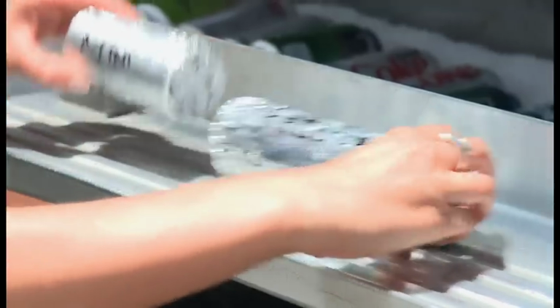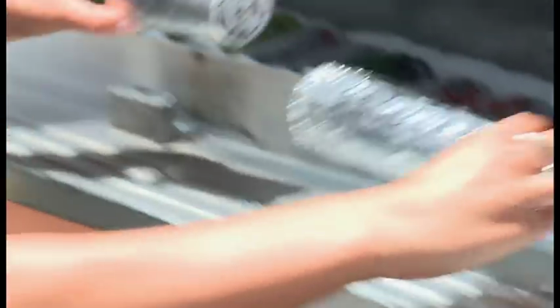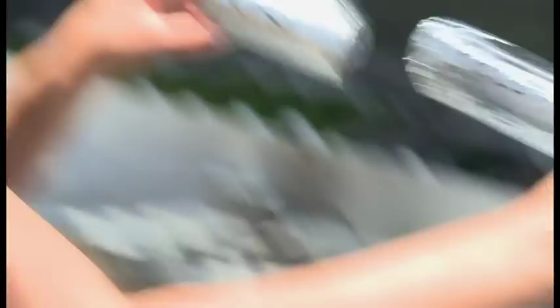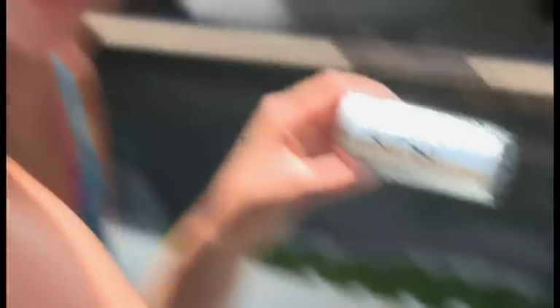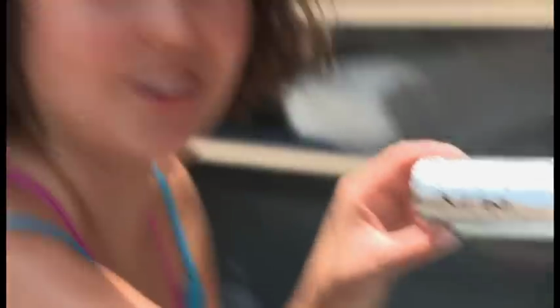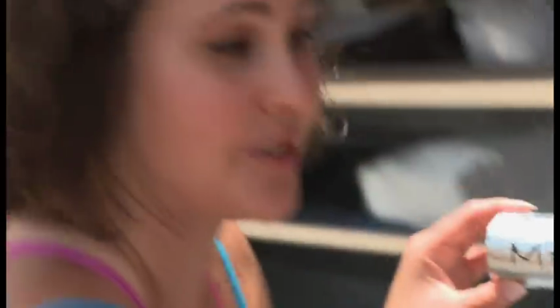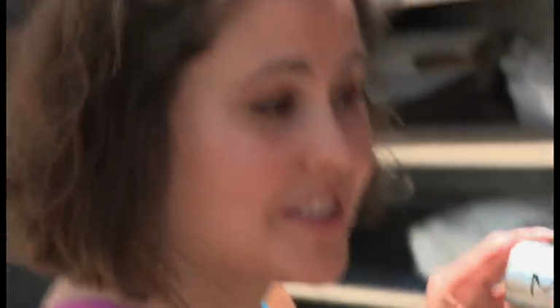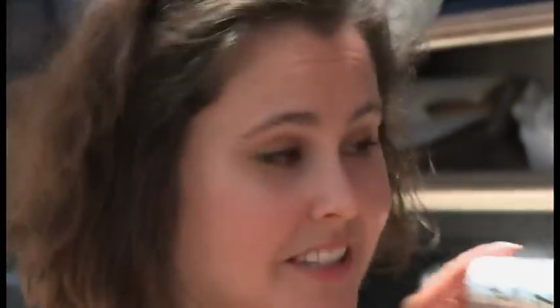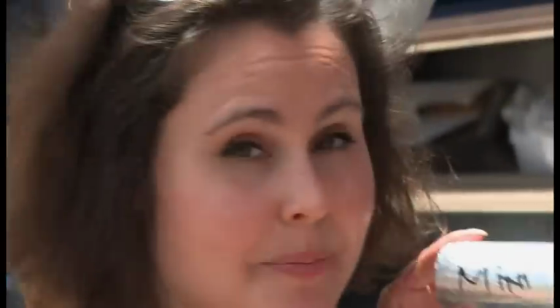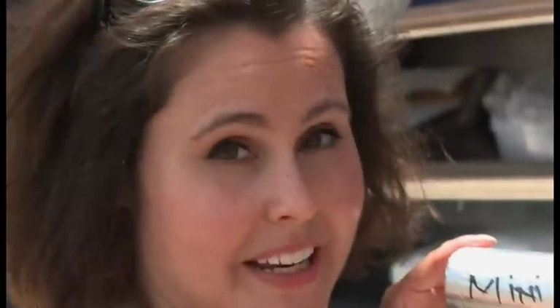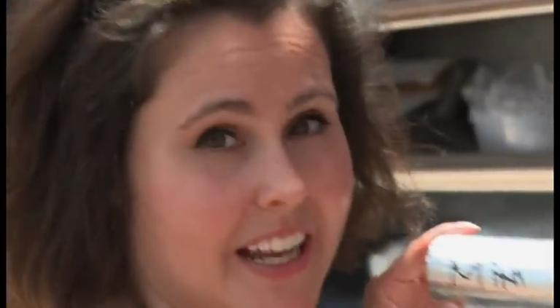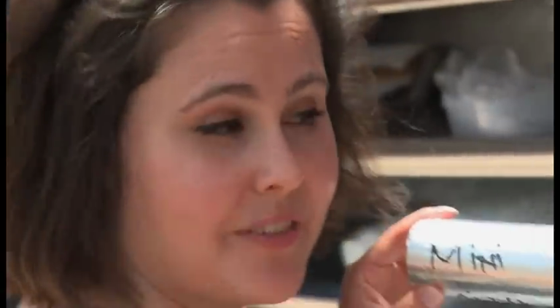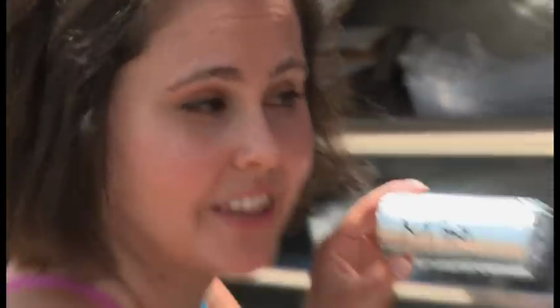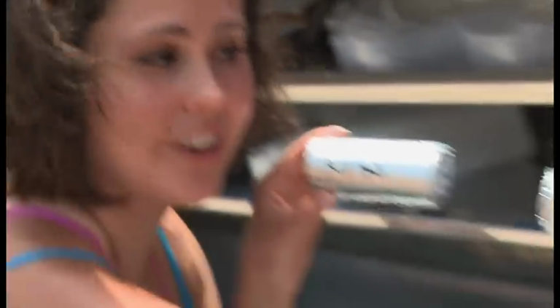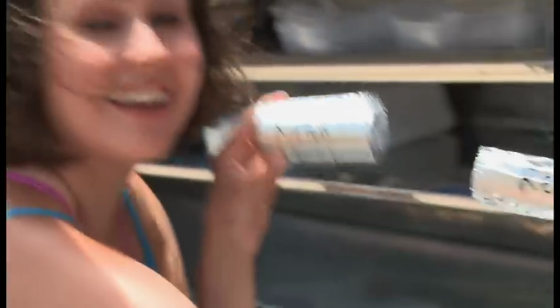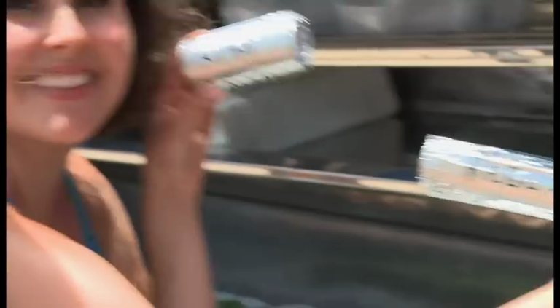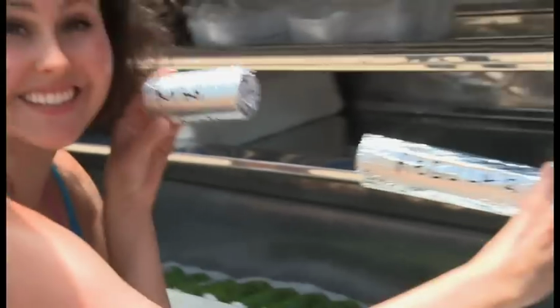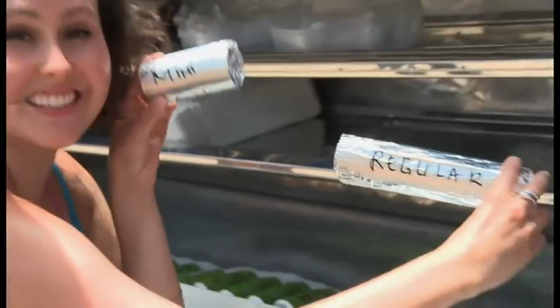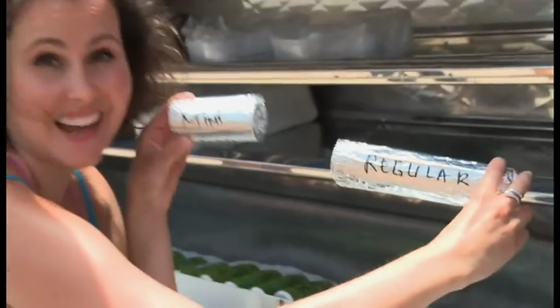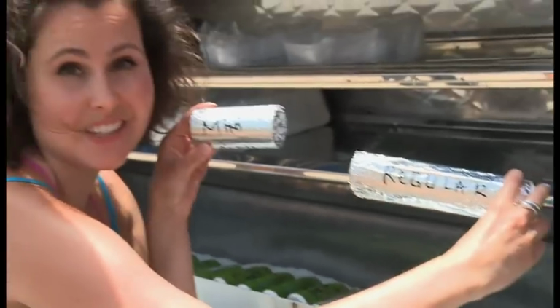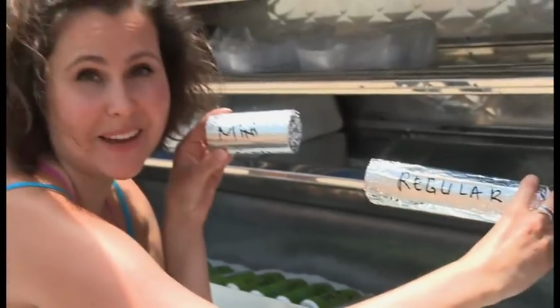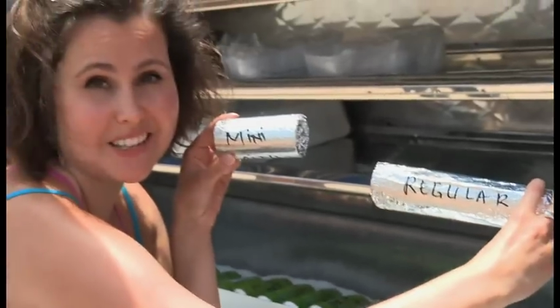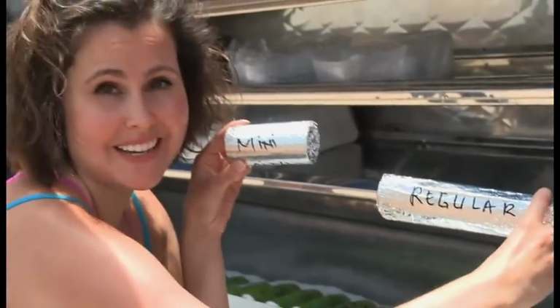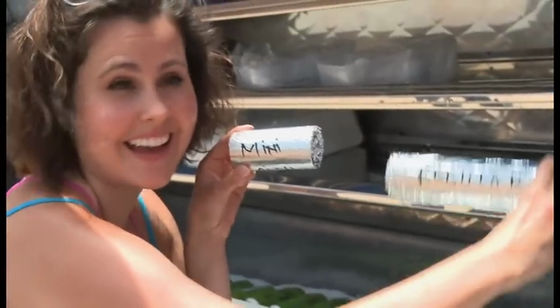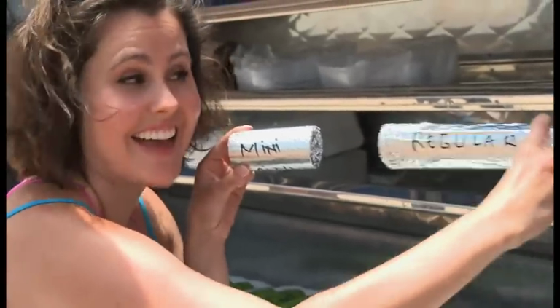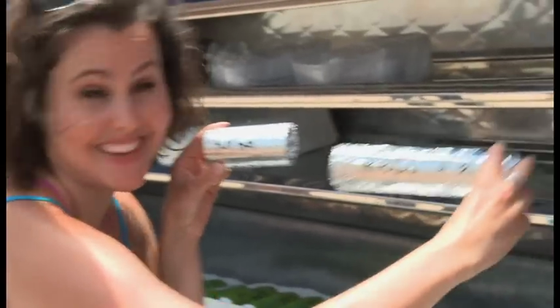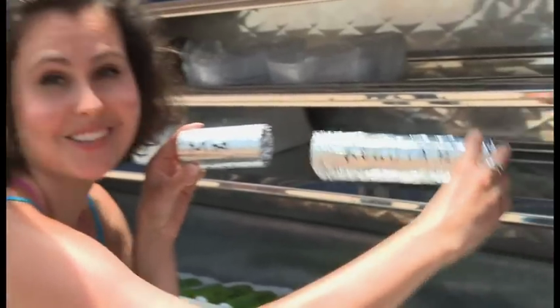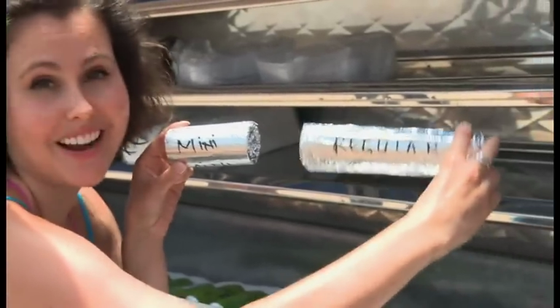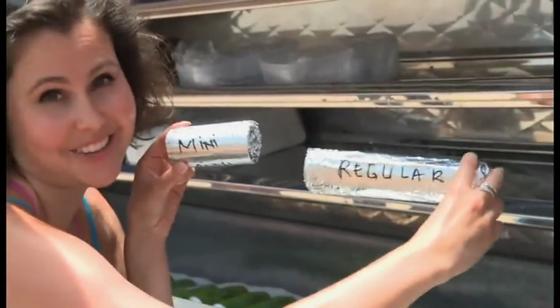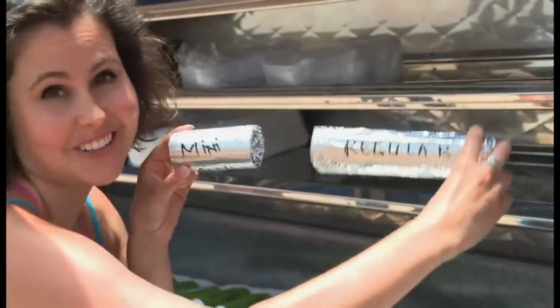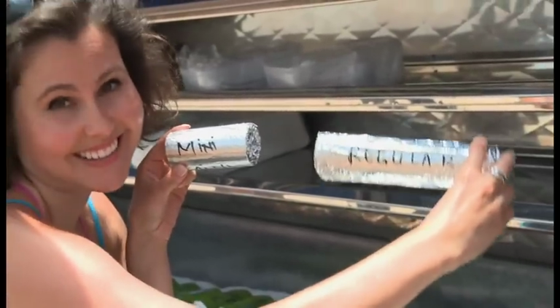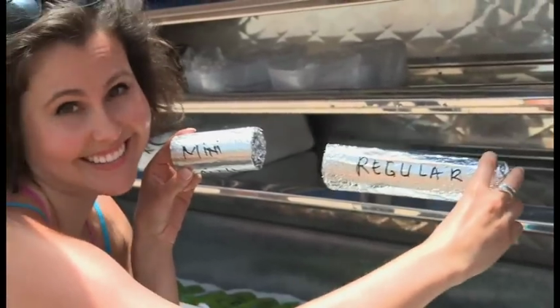Just so you guys know, this is your mini and regular. This is the size of my stomach, and this is what I usually eat.